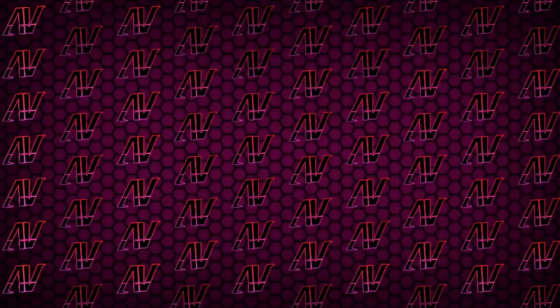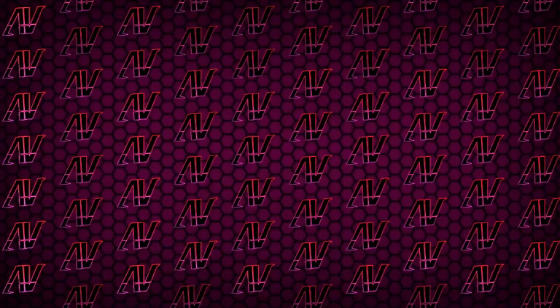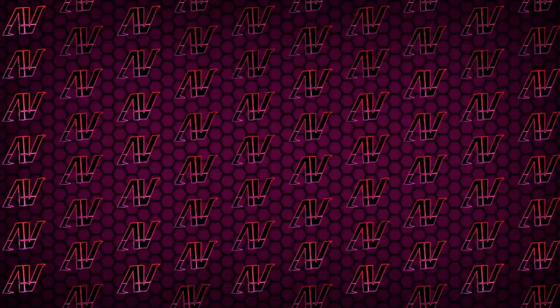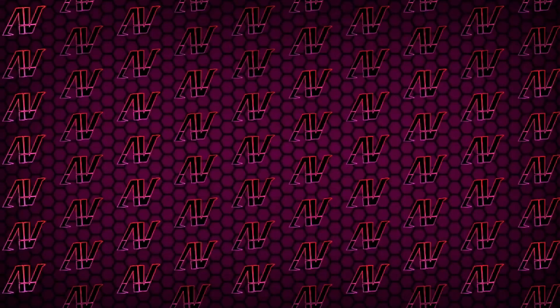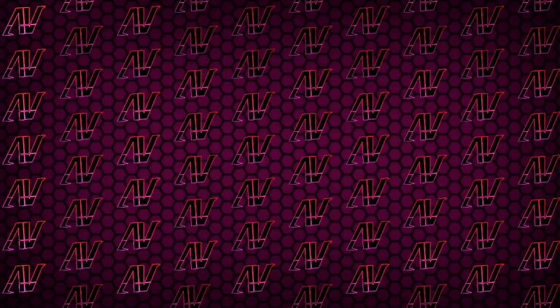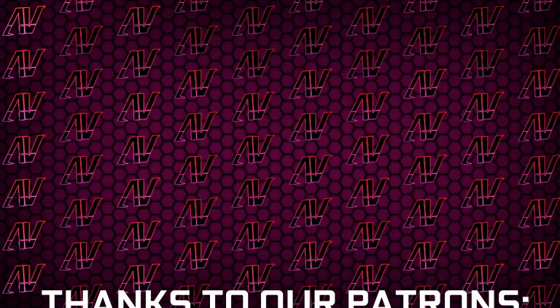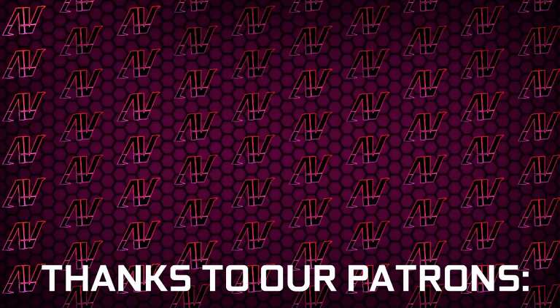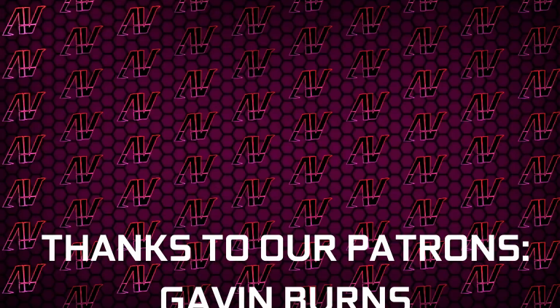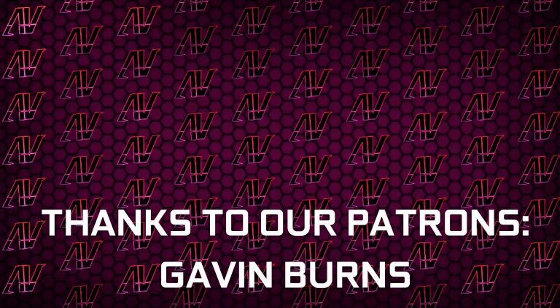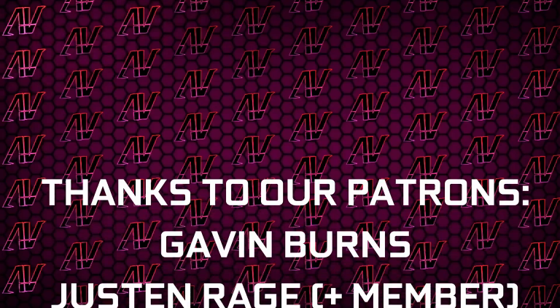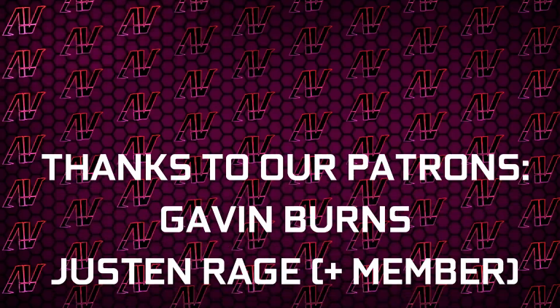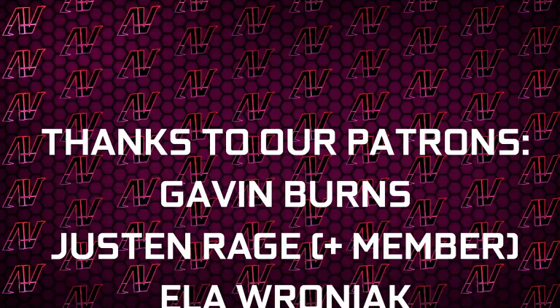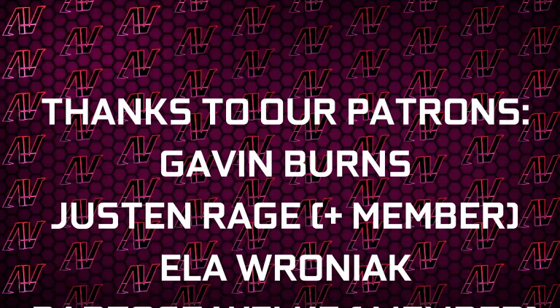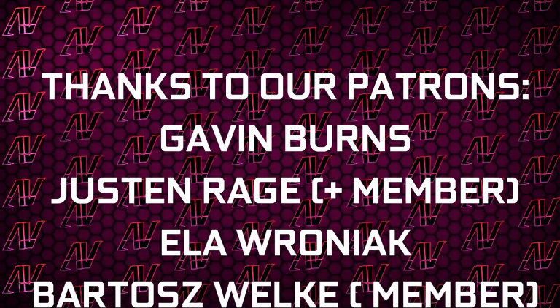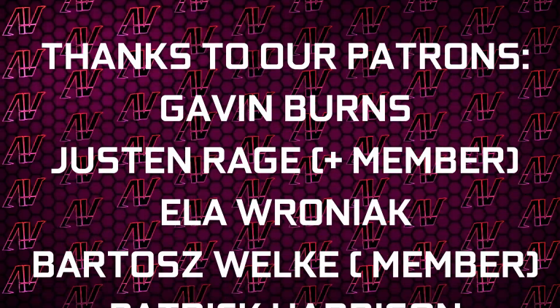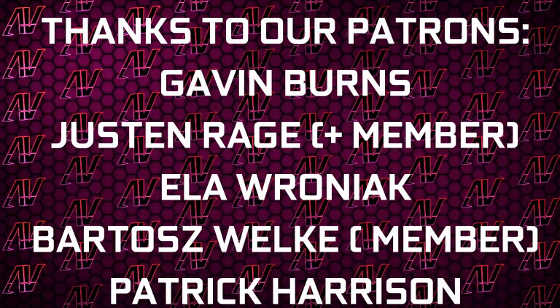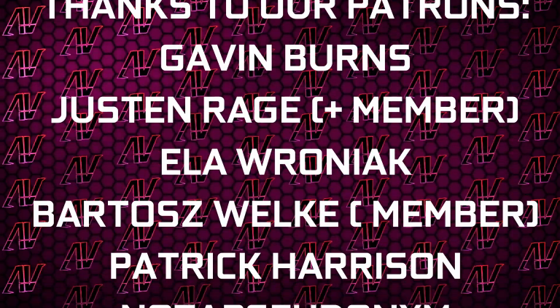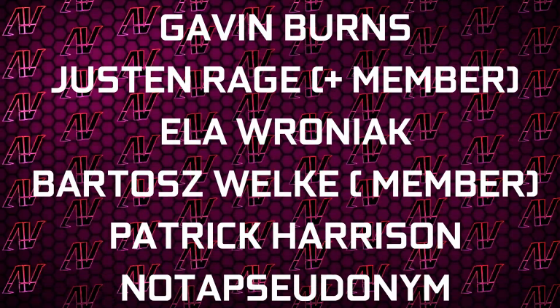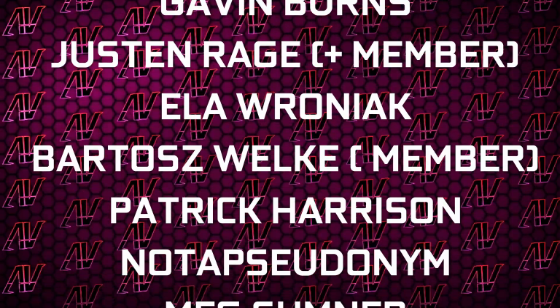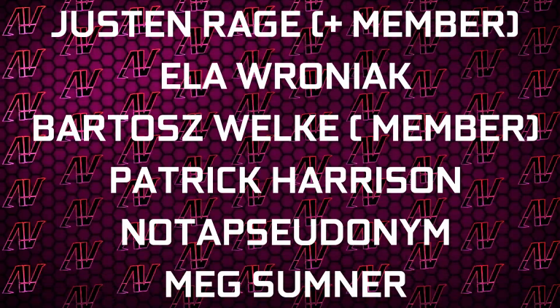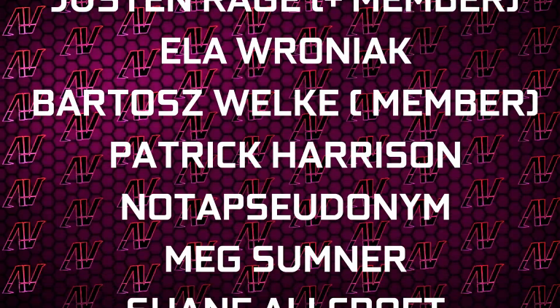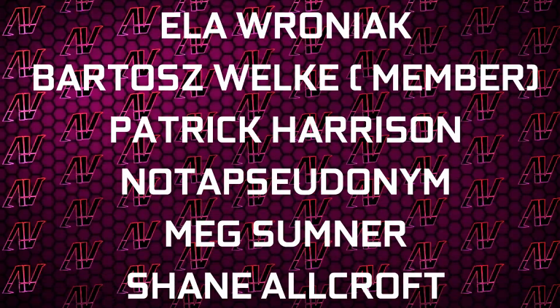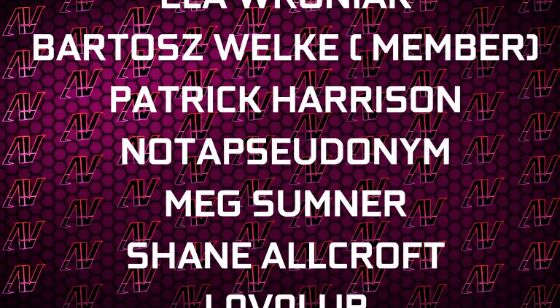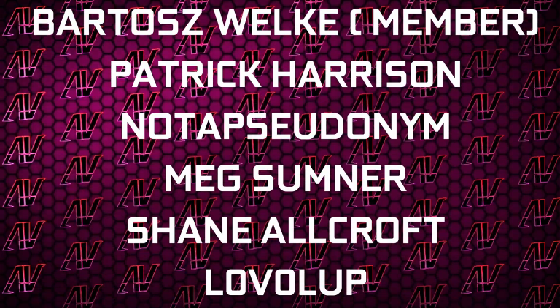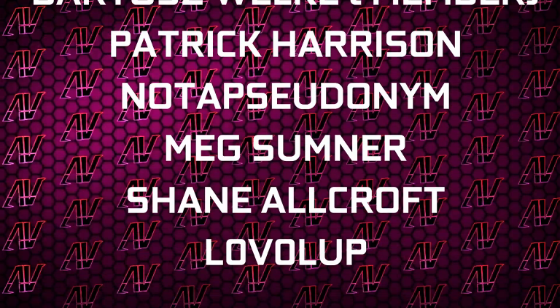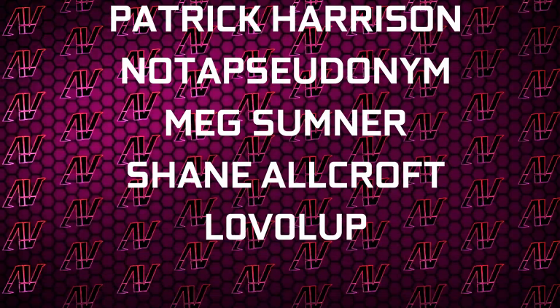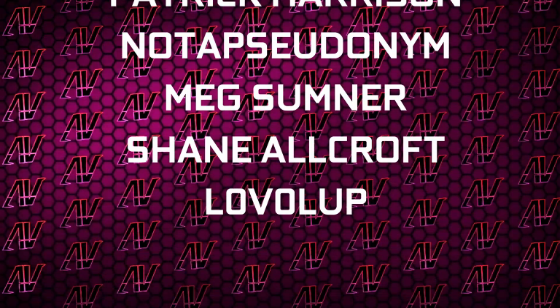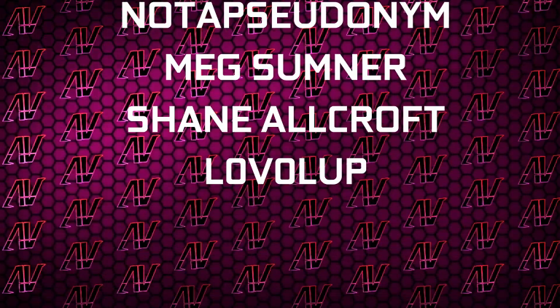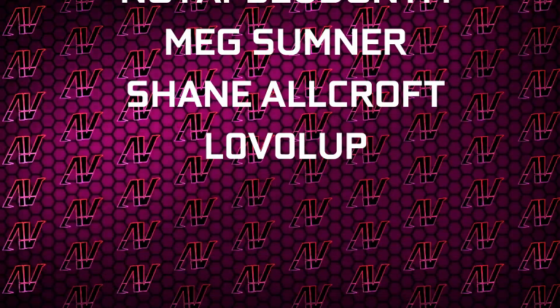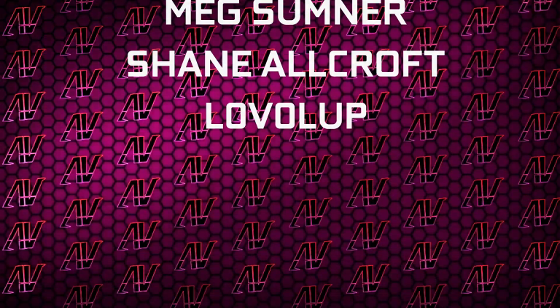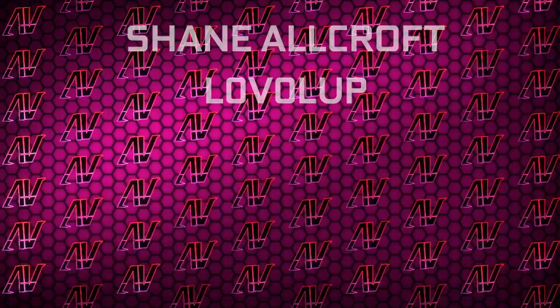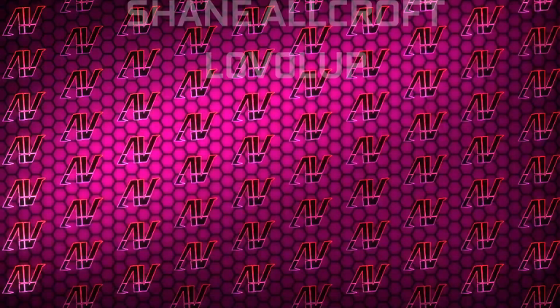Huge thanks to Gavin Burns, Justin Rage, Elevroniak, Balazh Voker, Badrick Harrison — not a pseudonym — Max Sumner, Shane Oldcroft, and Level Up.